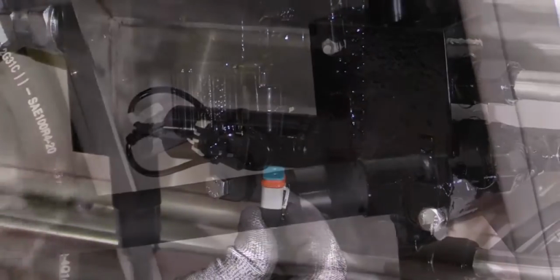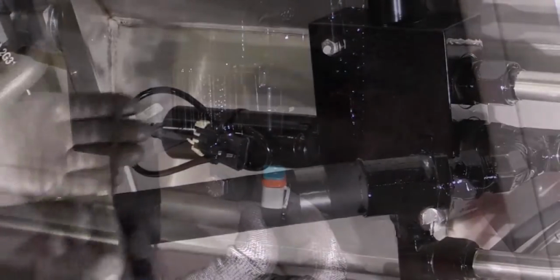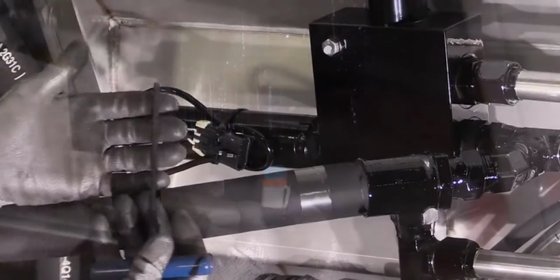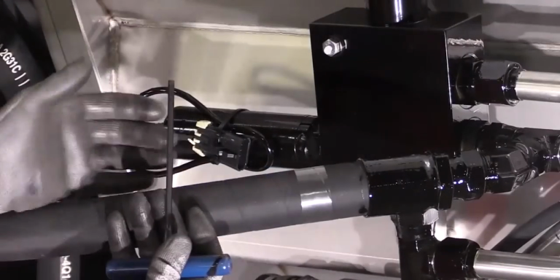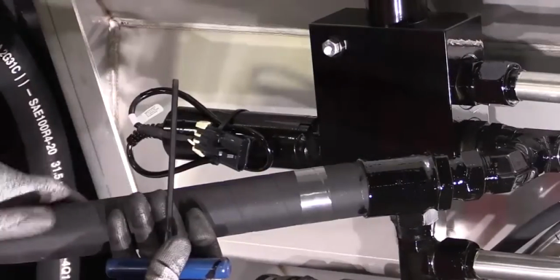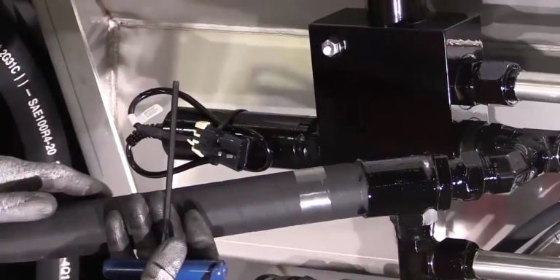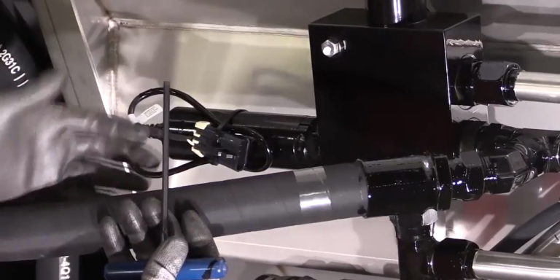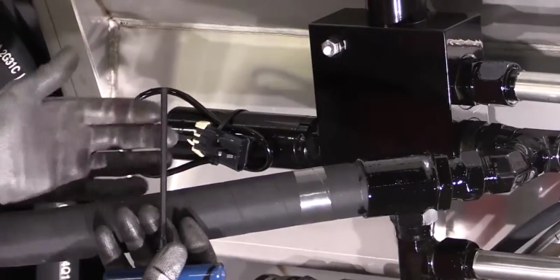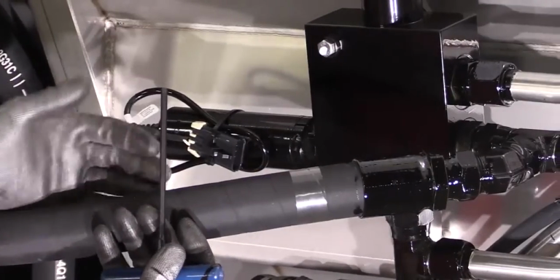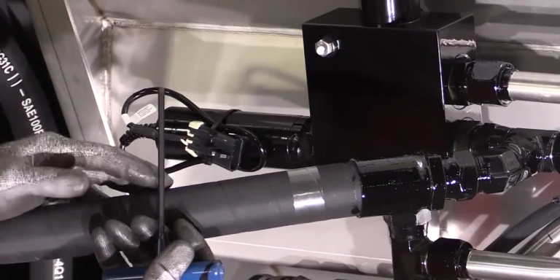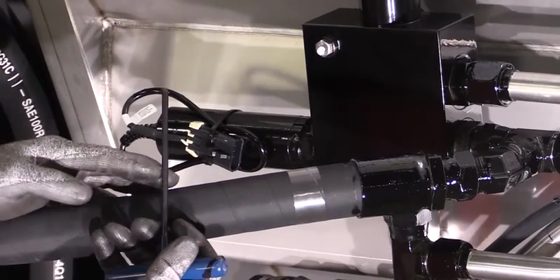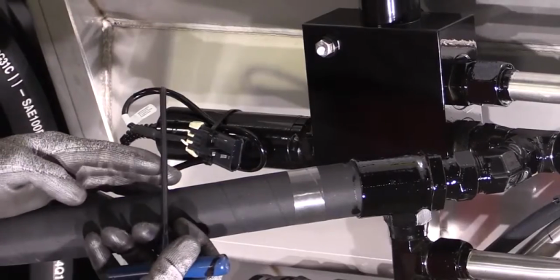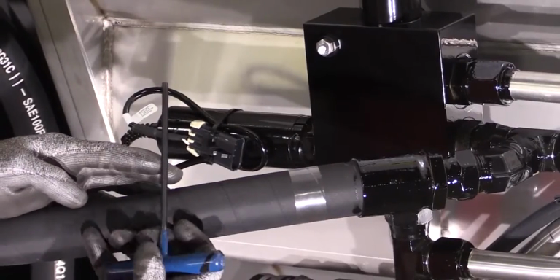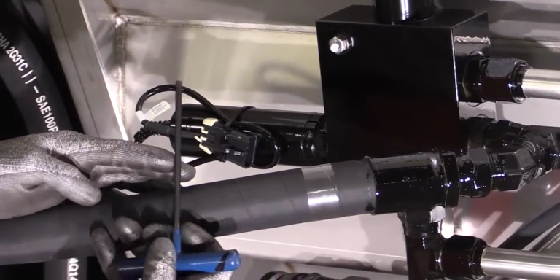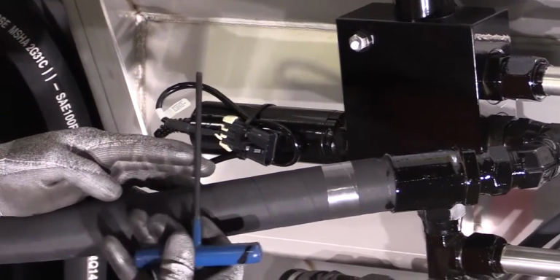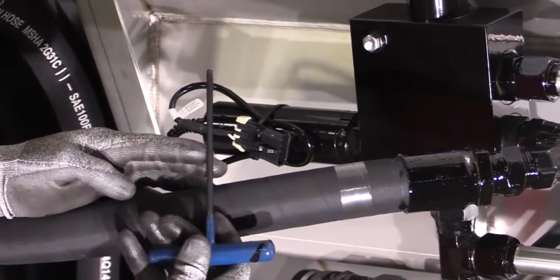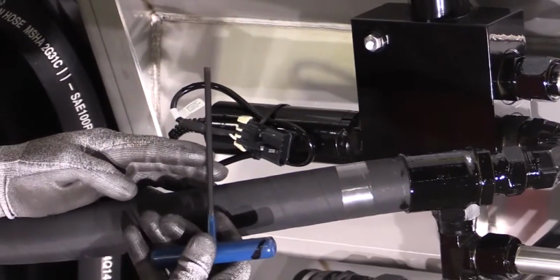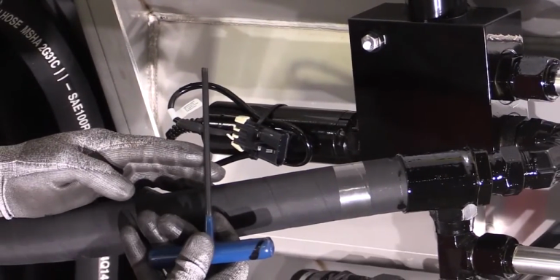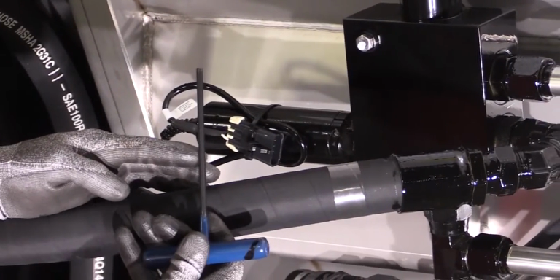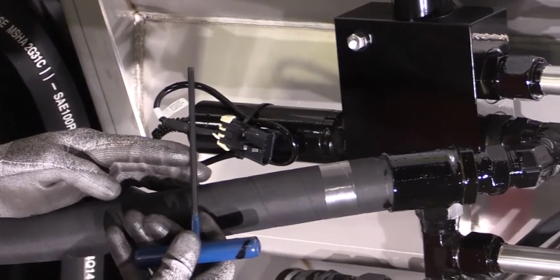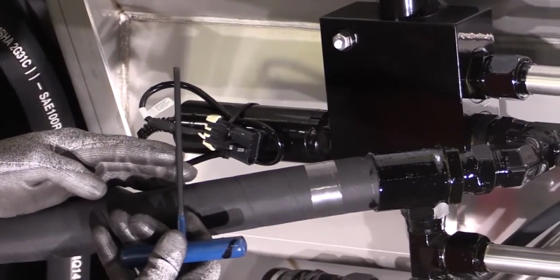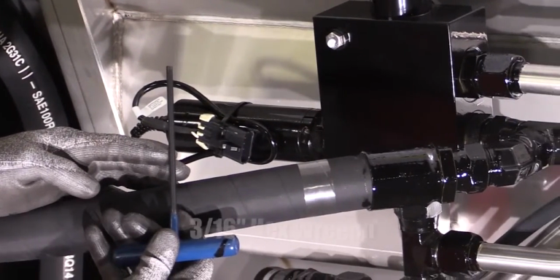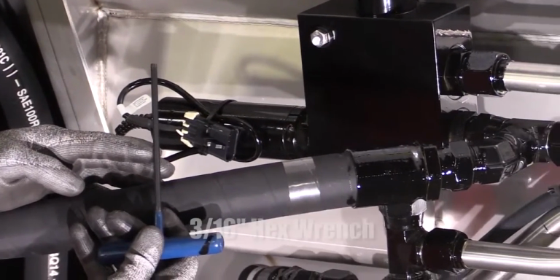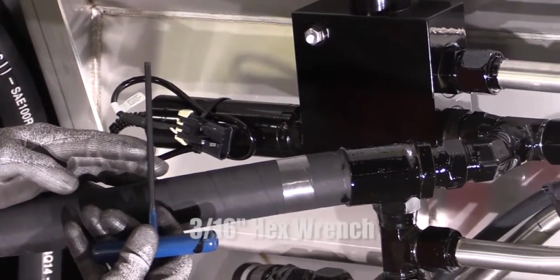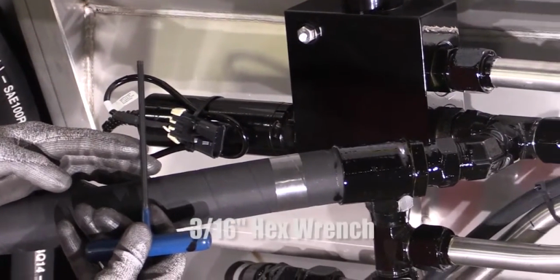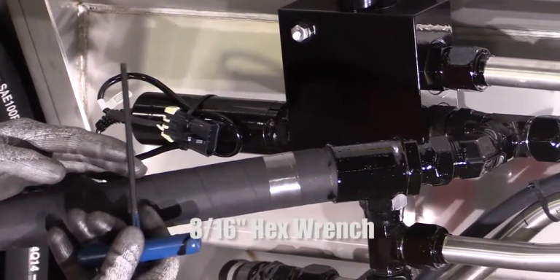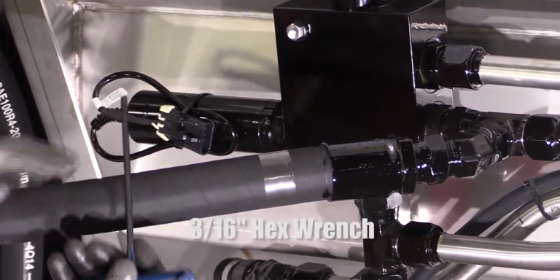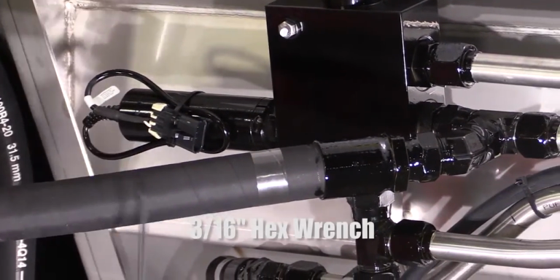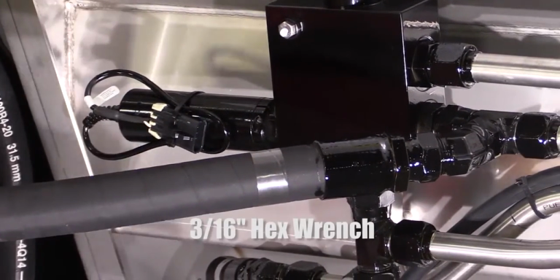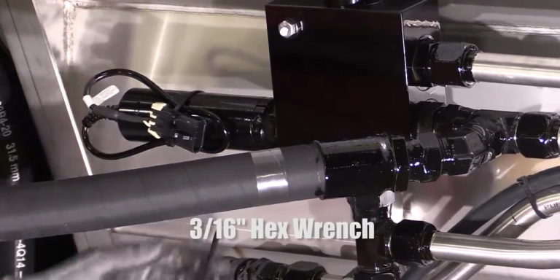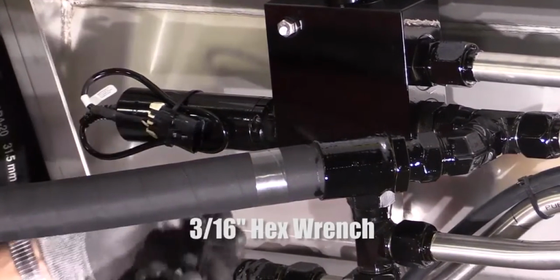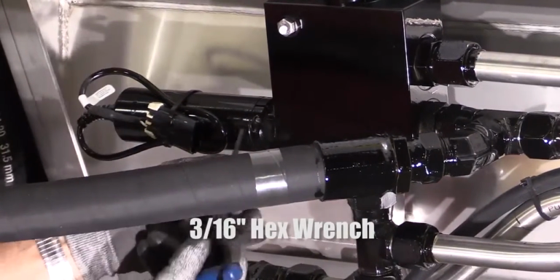Next, loosen the socket head cap screw on the lock collar using a 3/16 inch hex wrench.